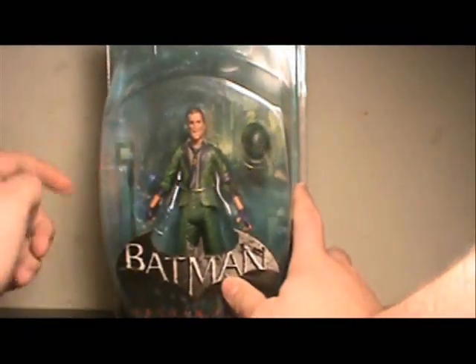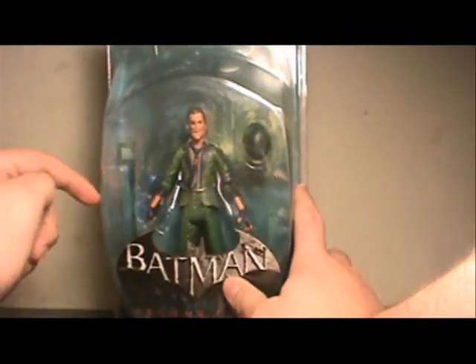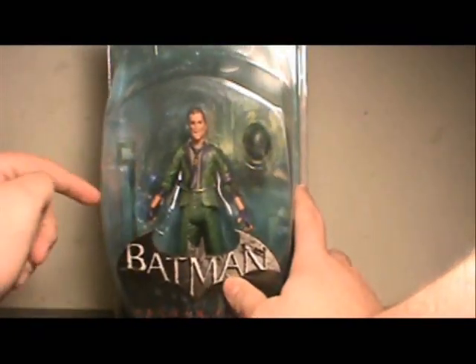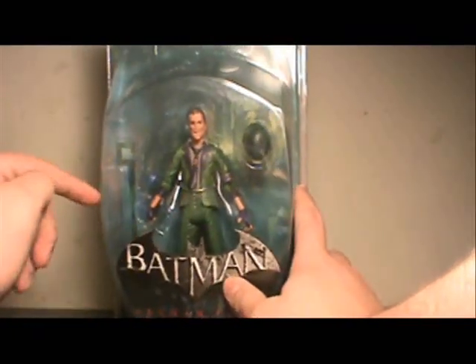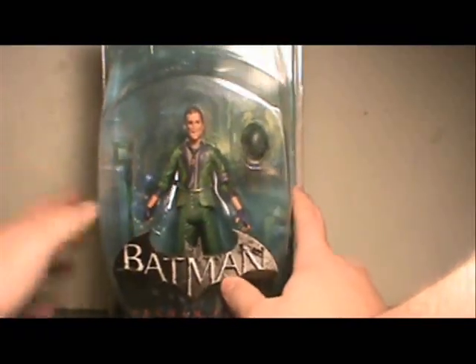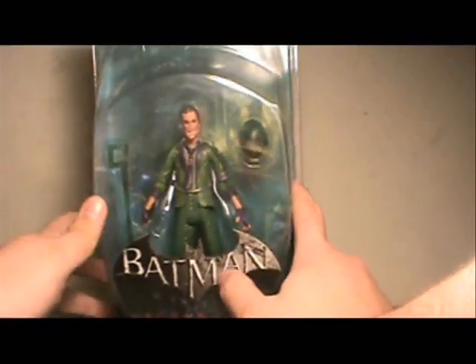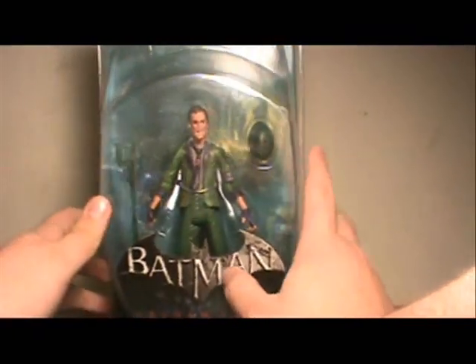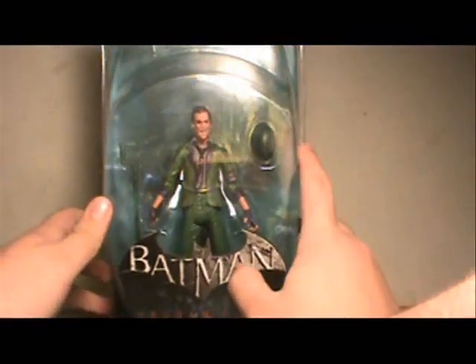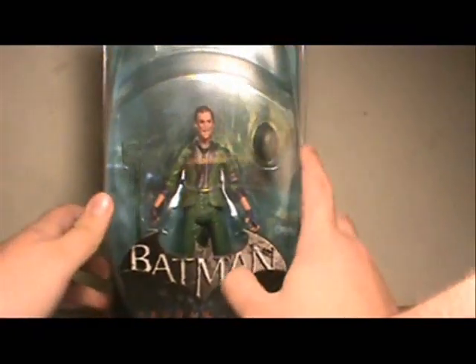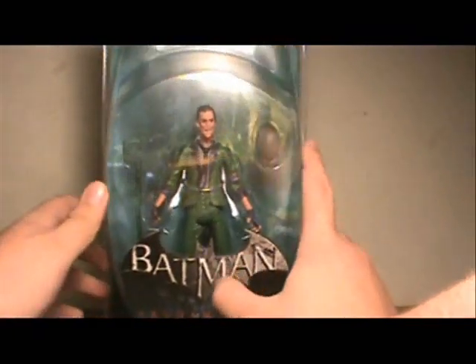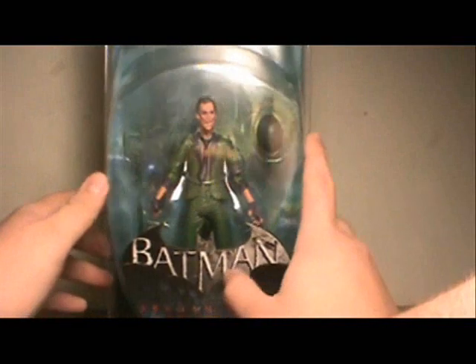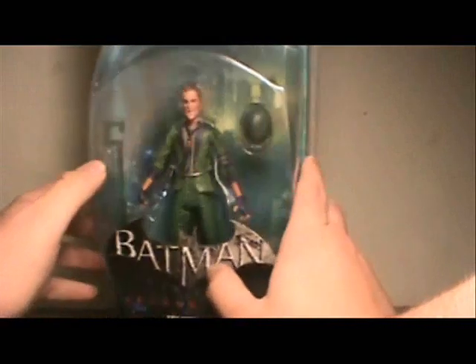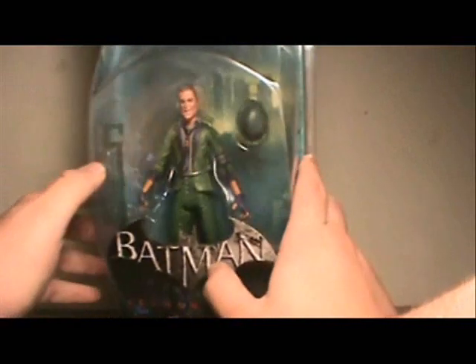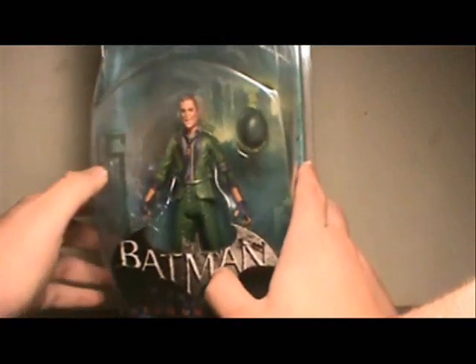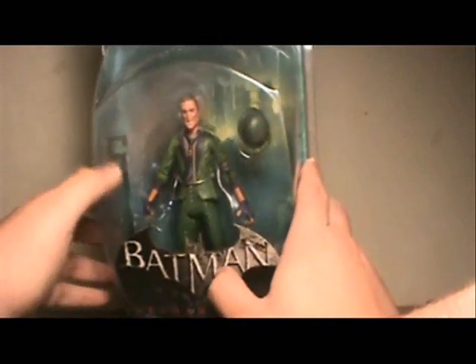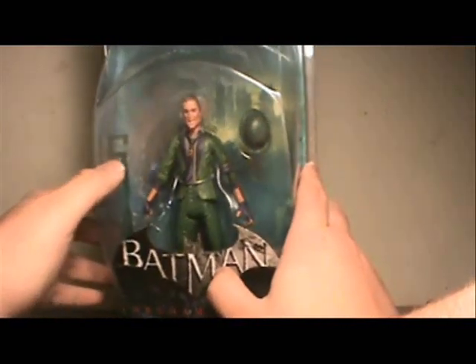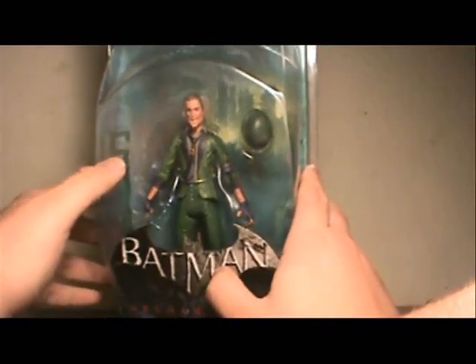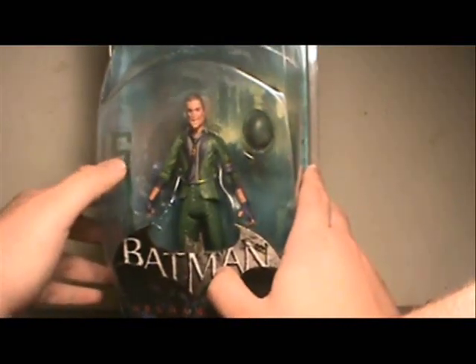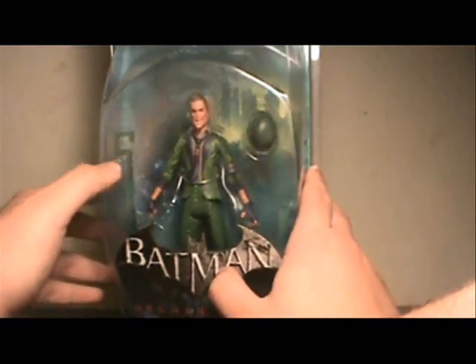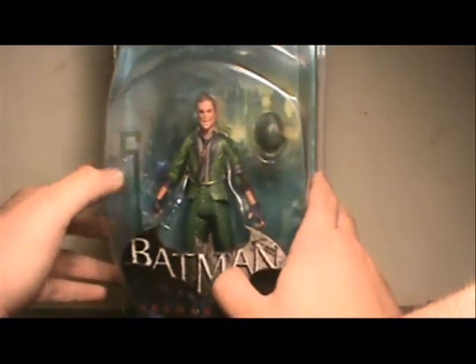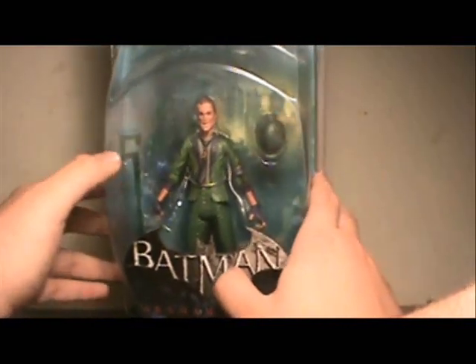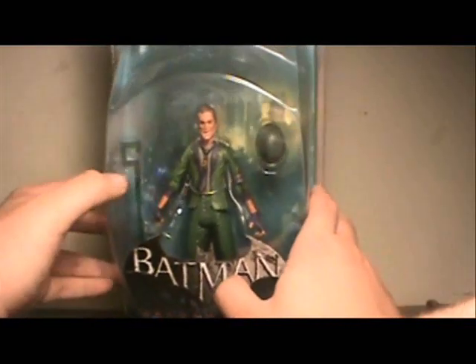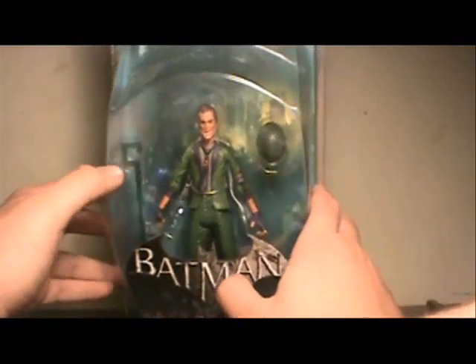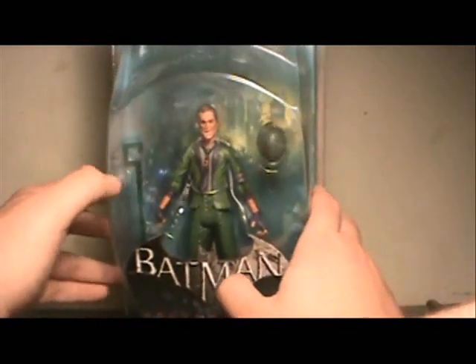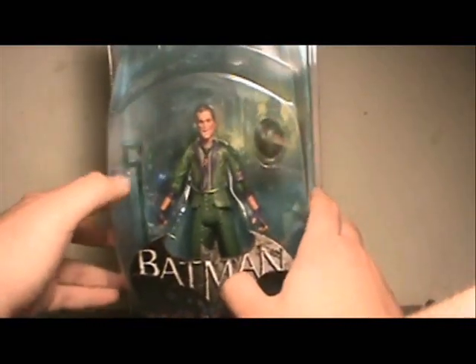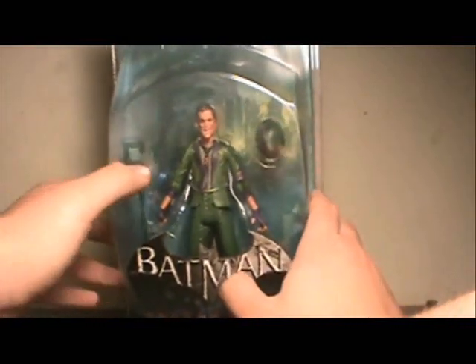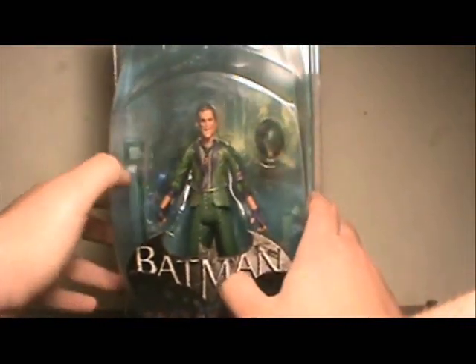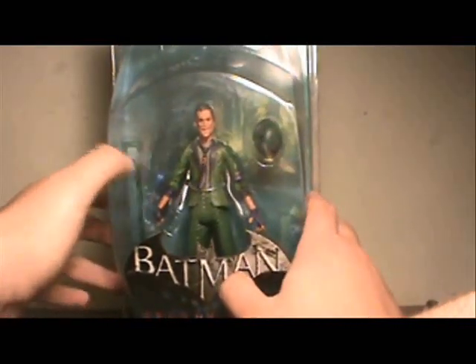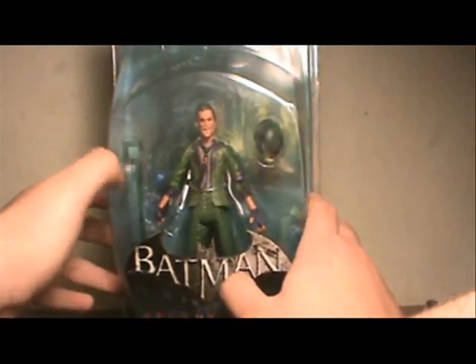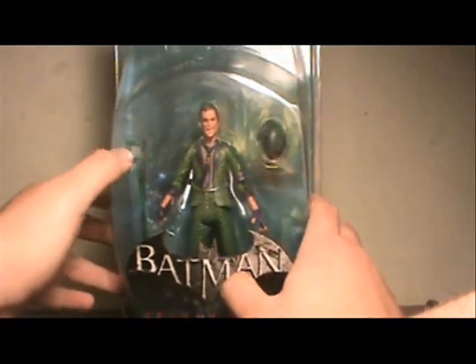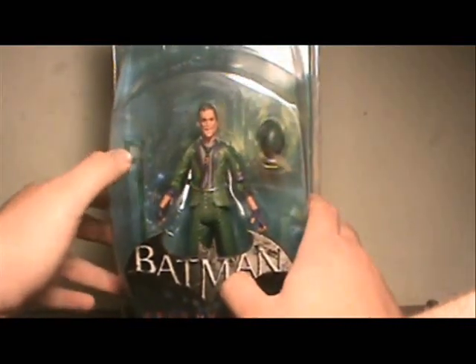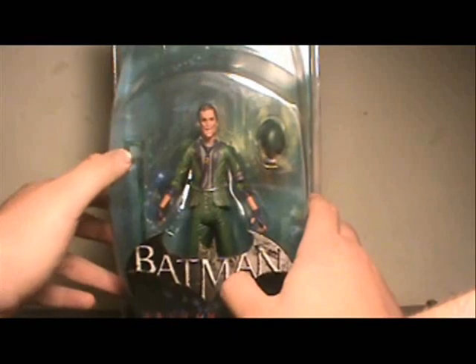He does come with his question mark cane and his hat. Although the cane is completely green, and in the comics I think the actual question mark was yellow.